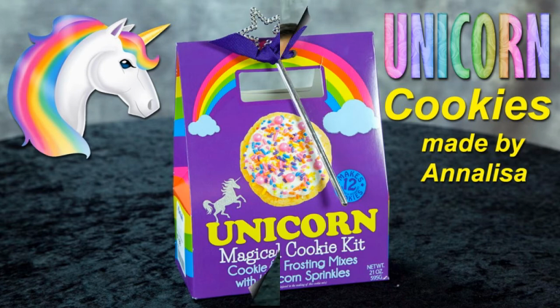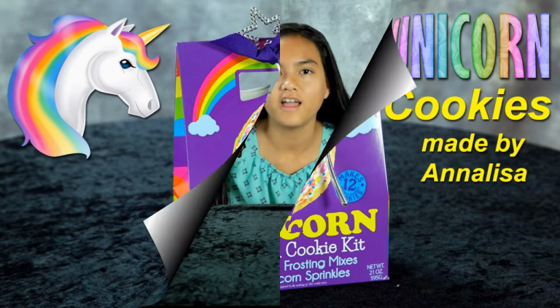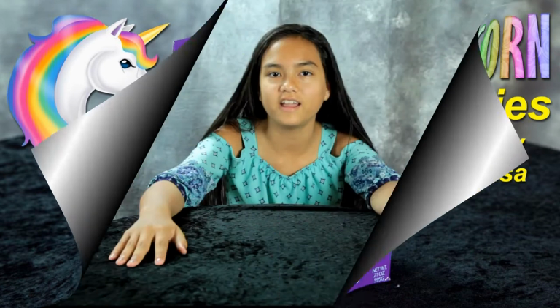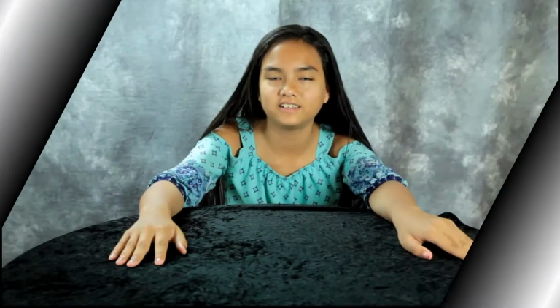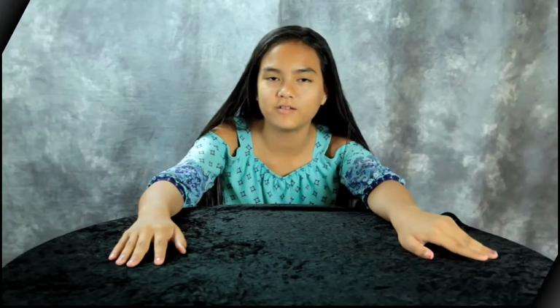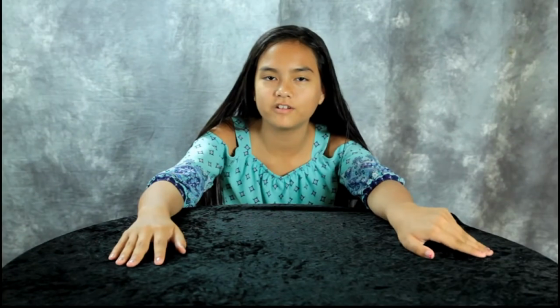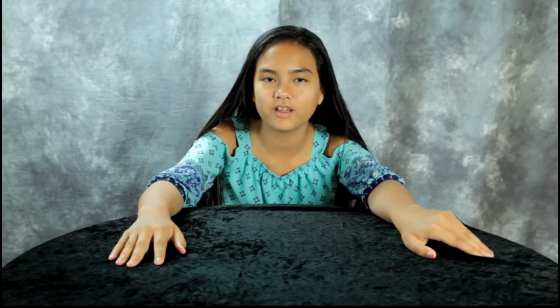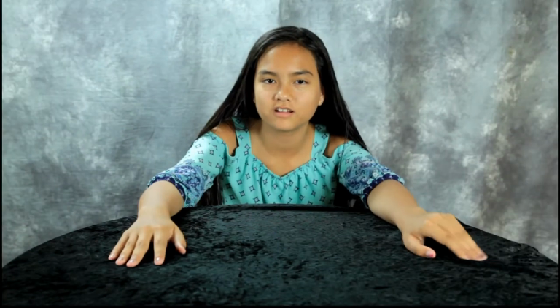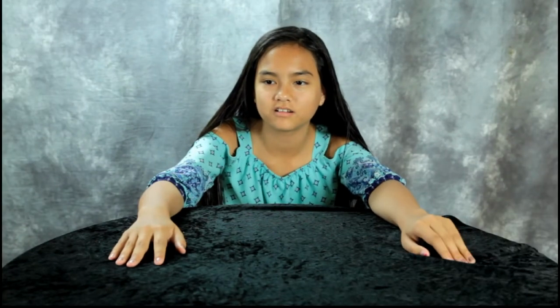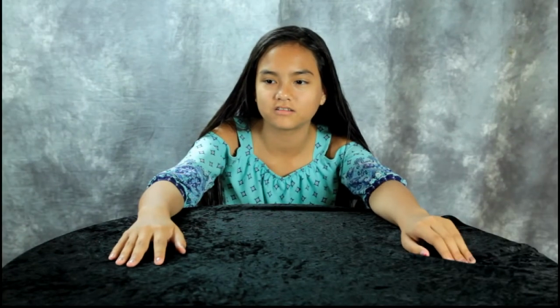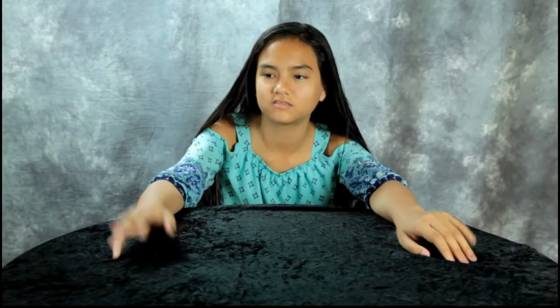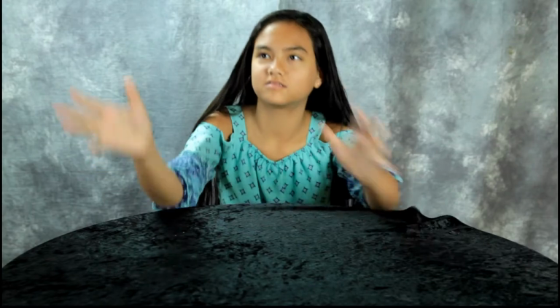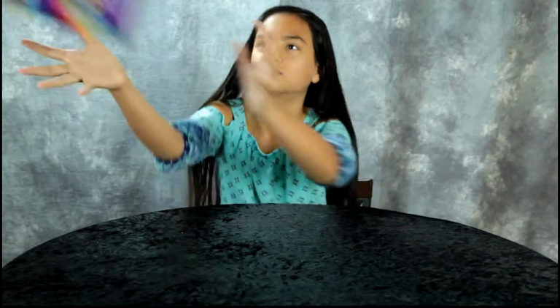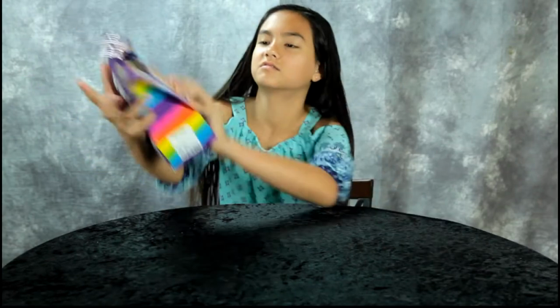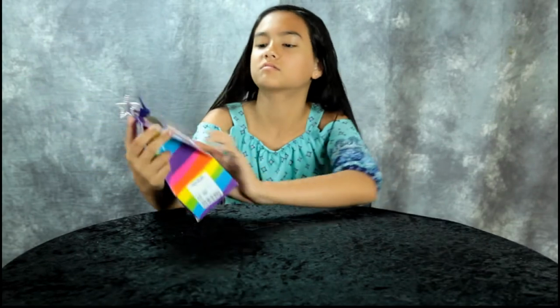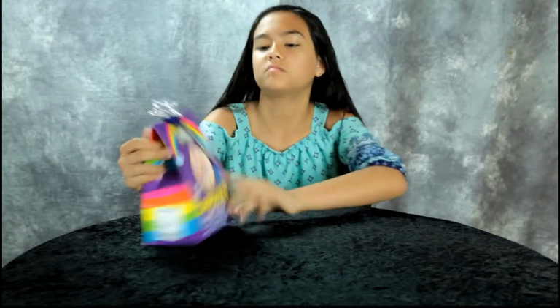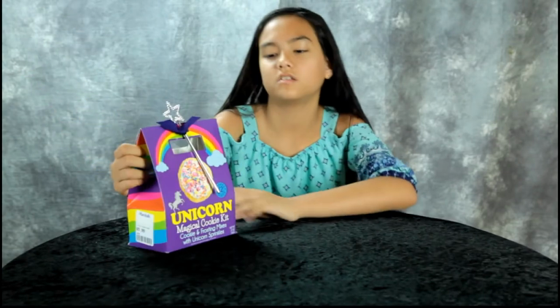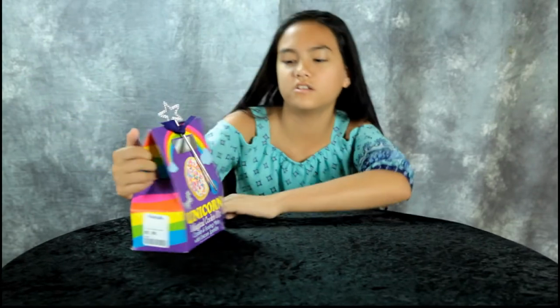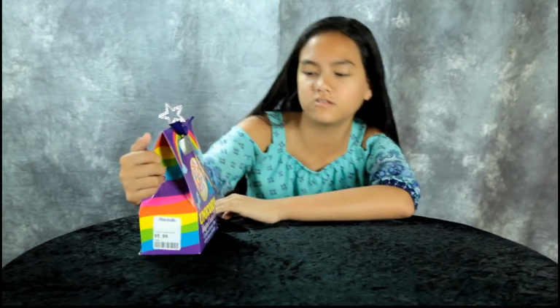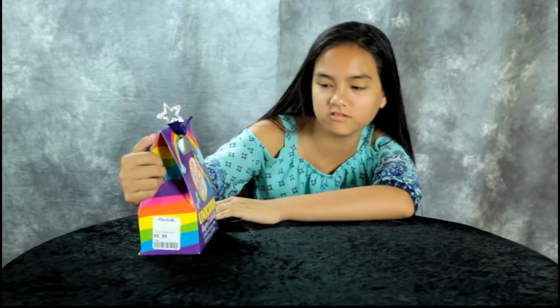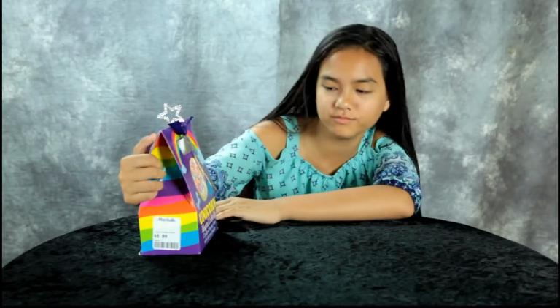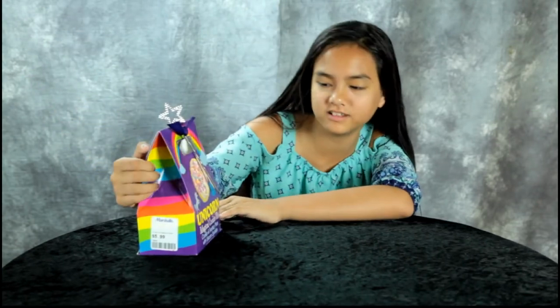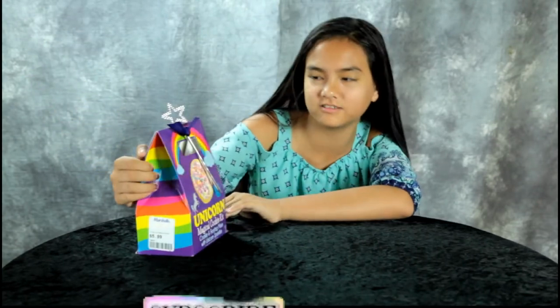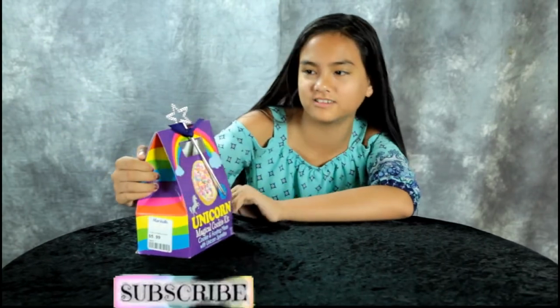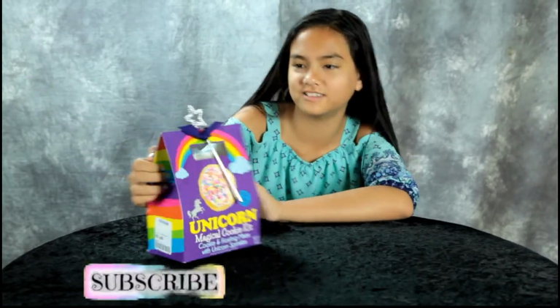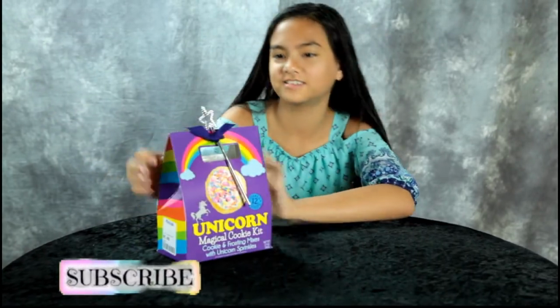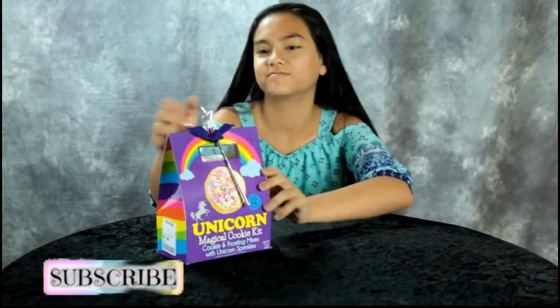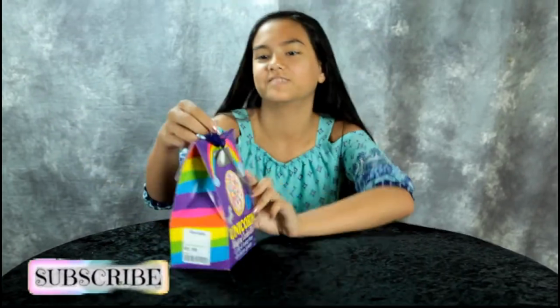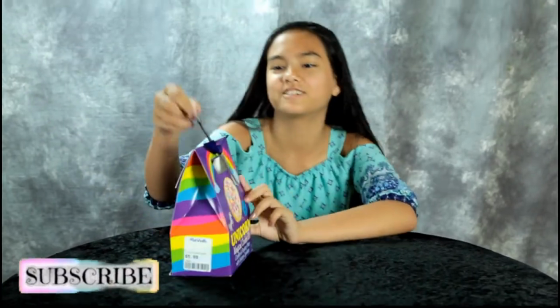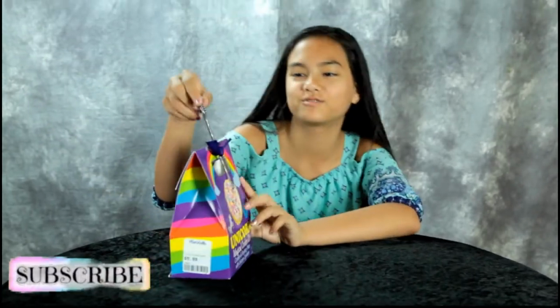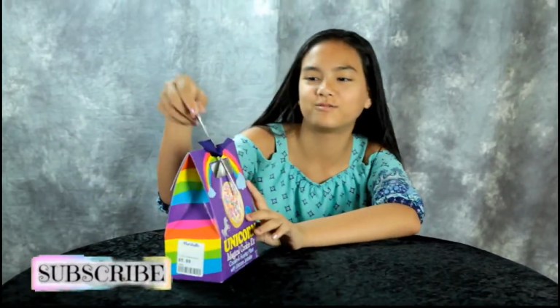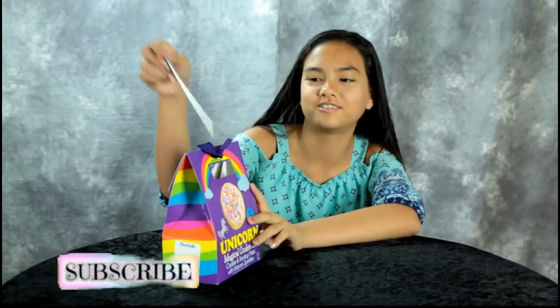Hey guys, today we're going to make unicorn magical cookies and it comes with a wand.